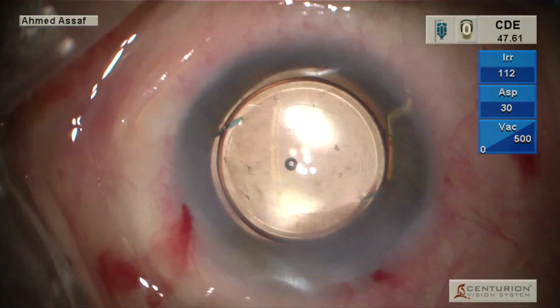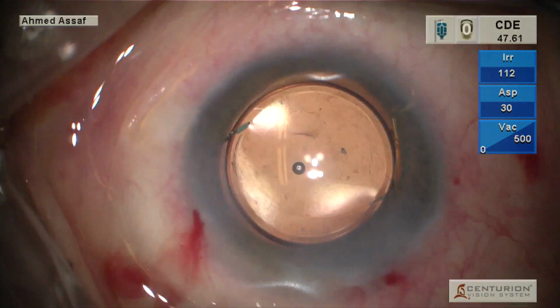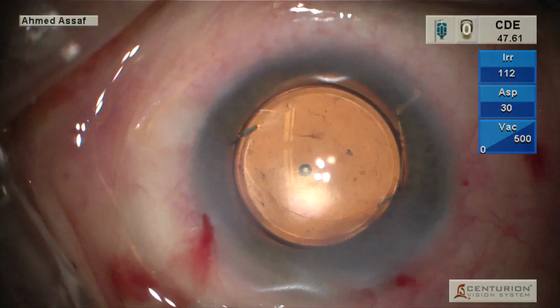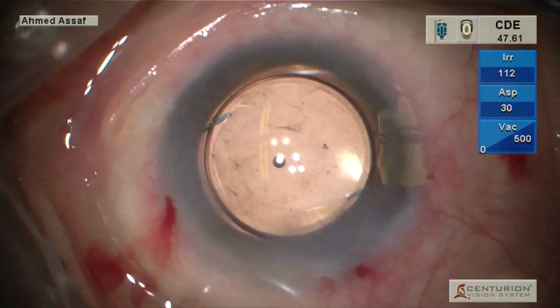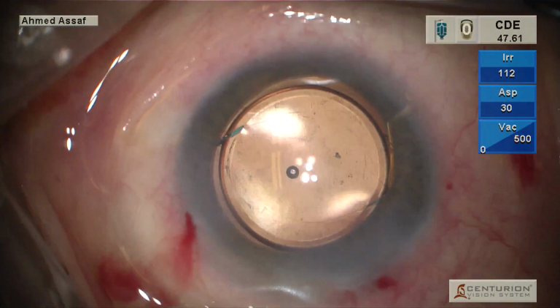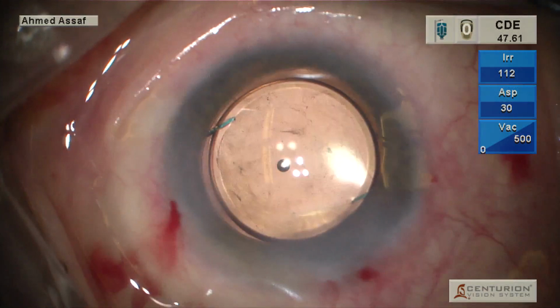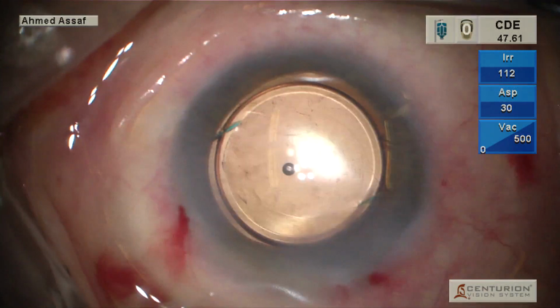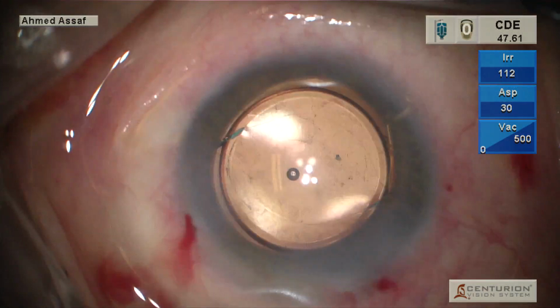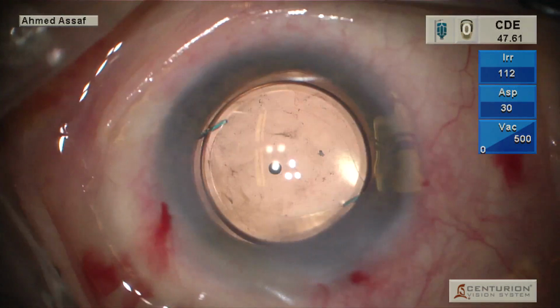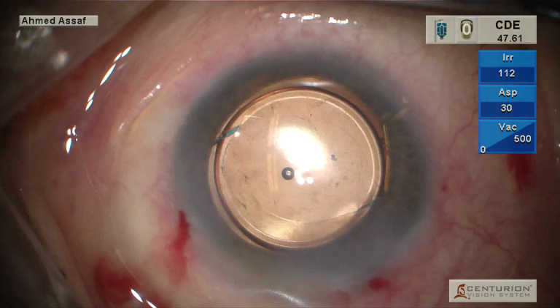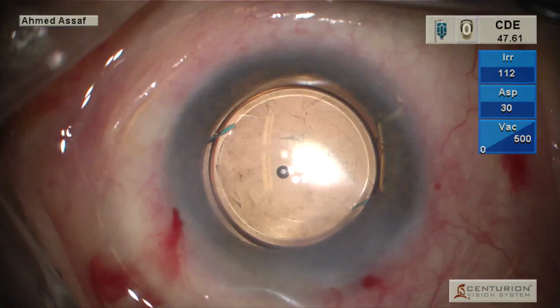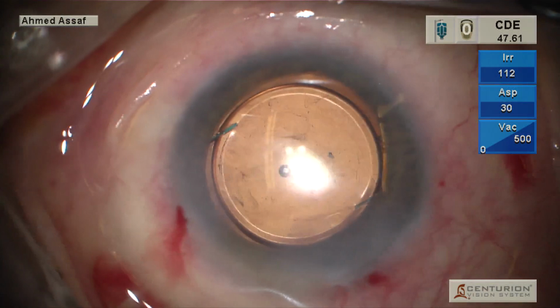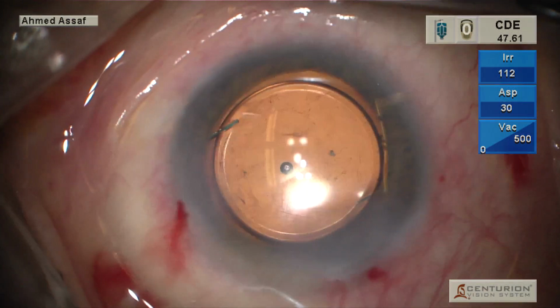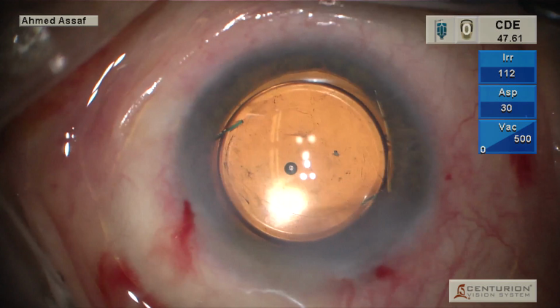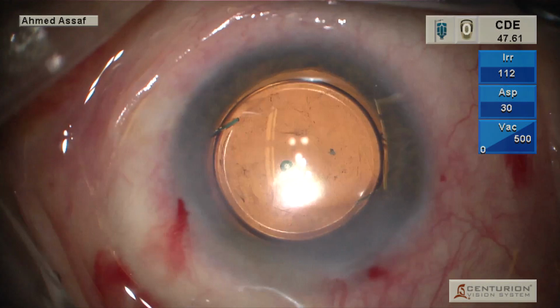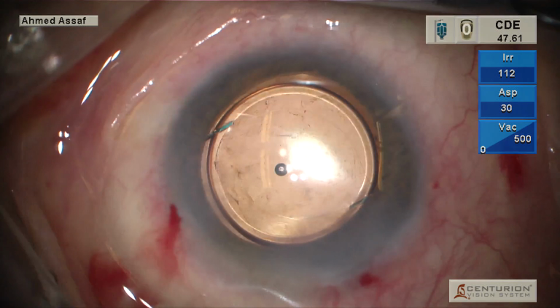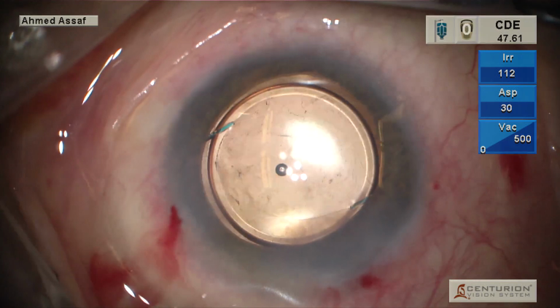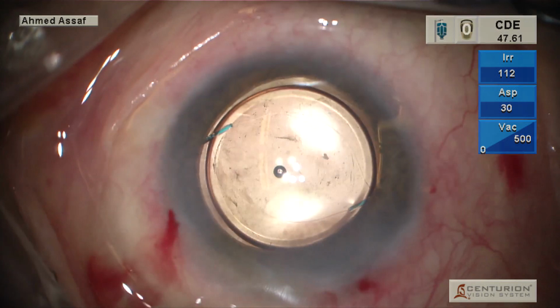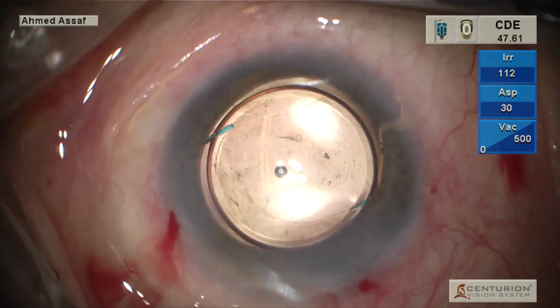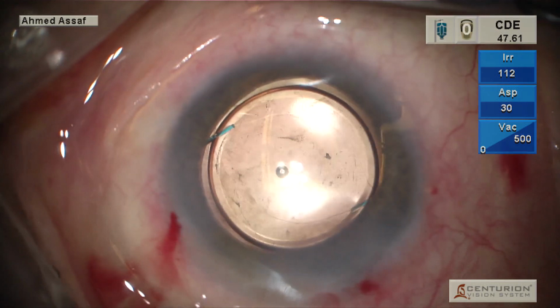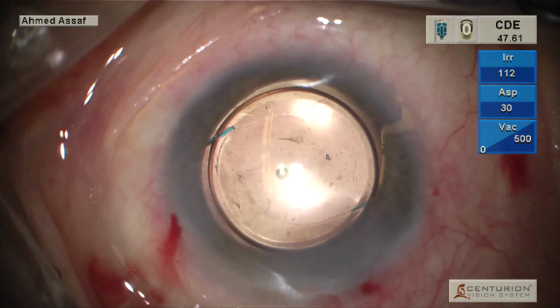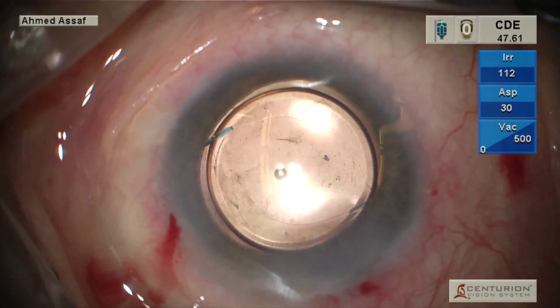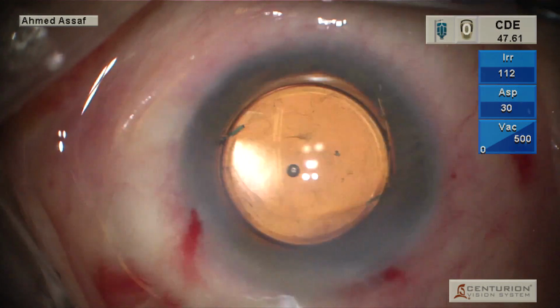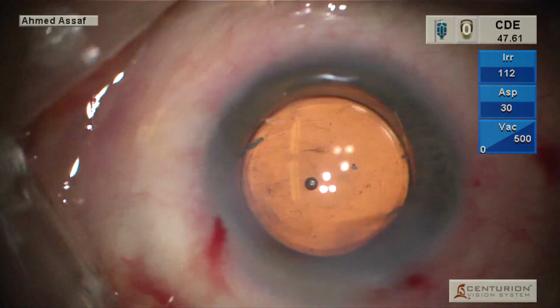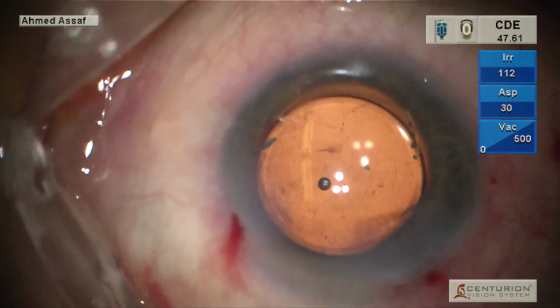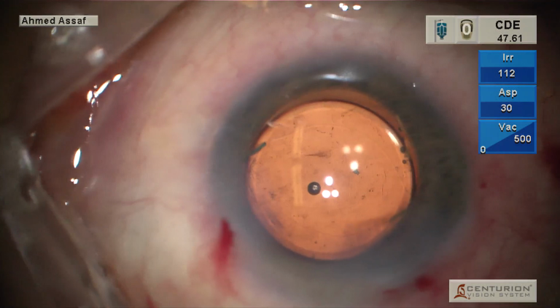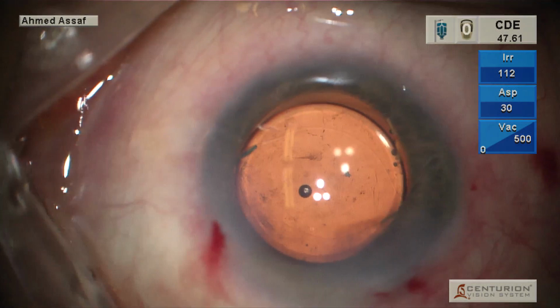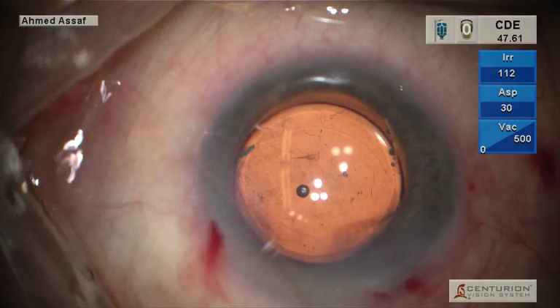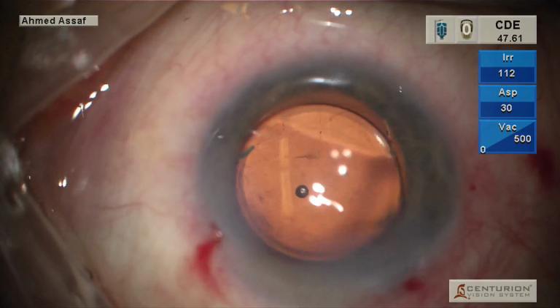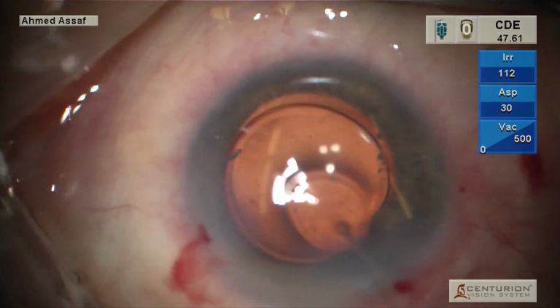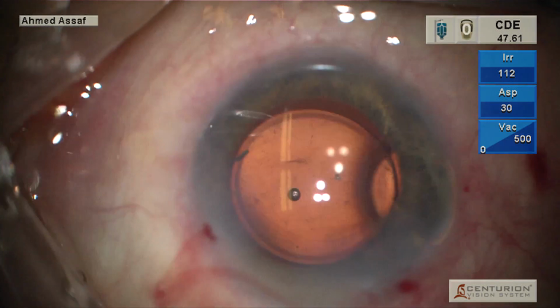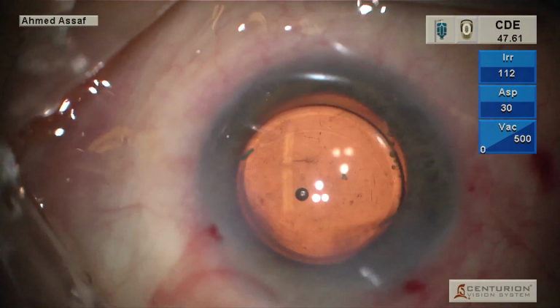You can see that the lens is pretty well-centered, thanks to the optic capture.